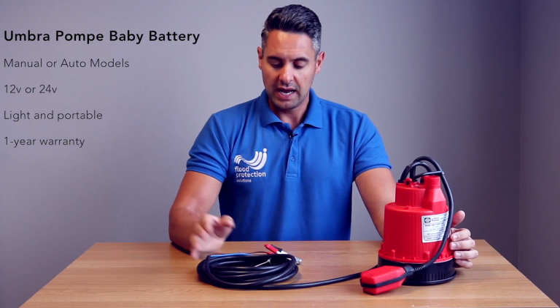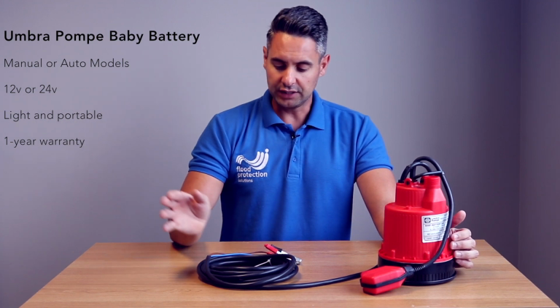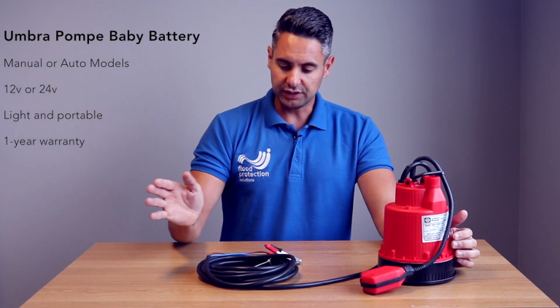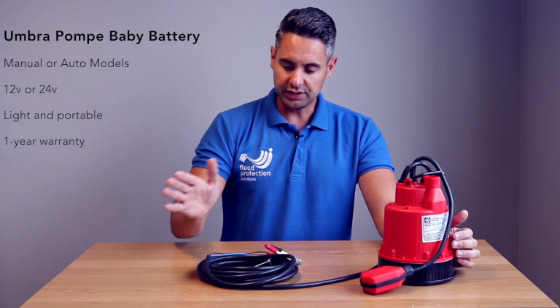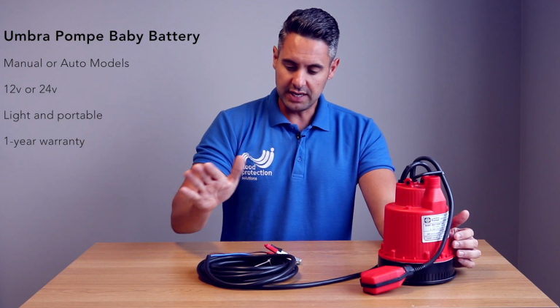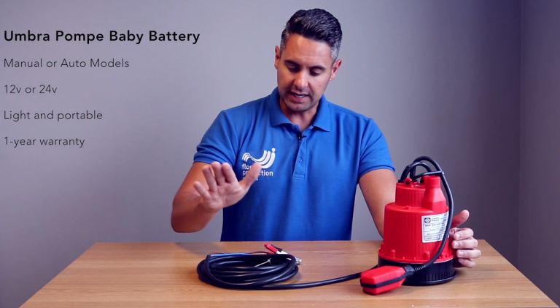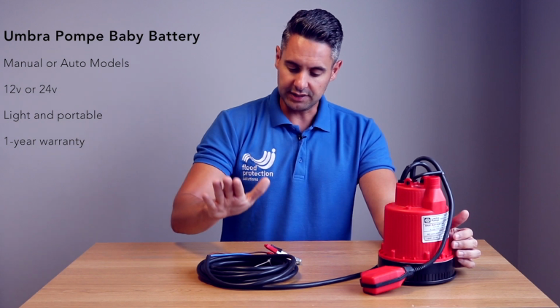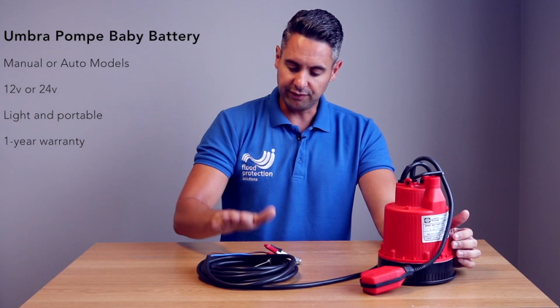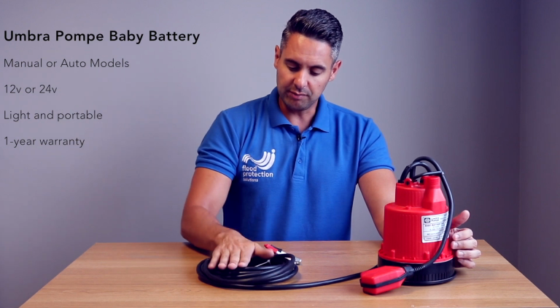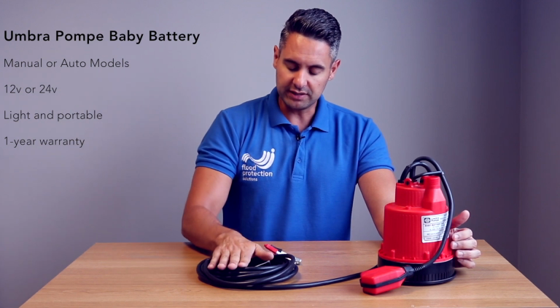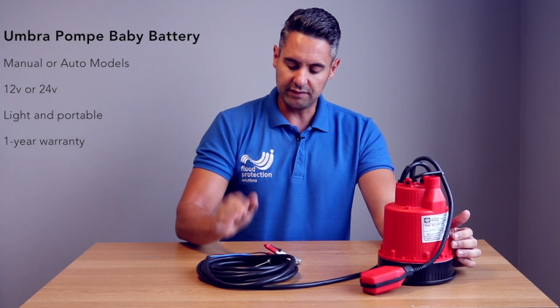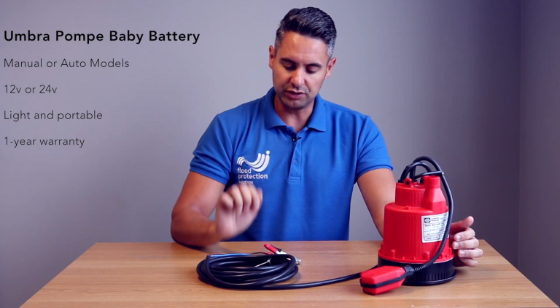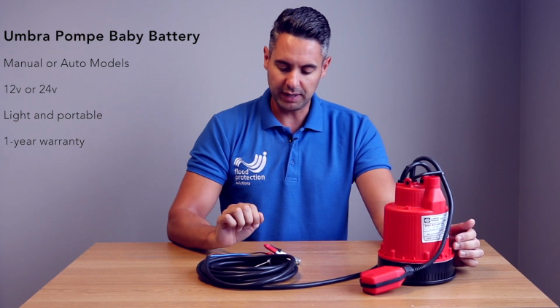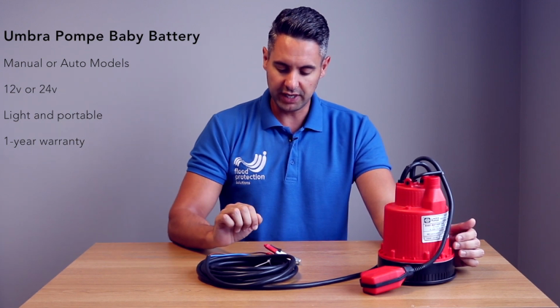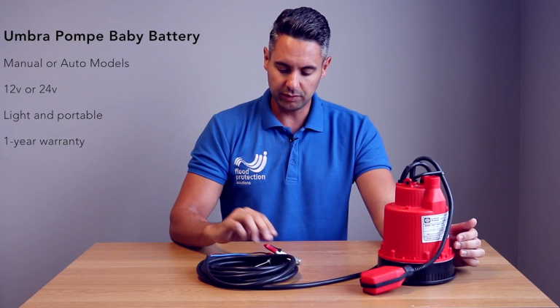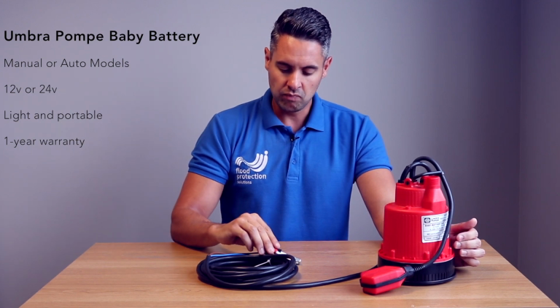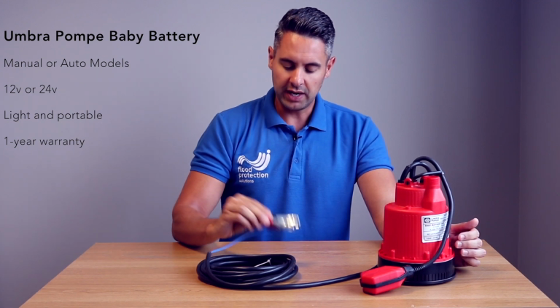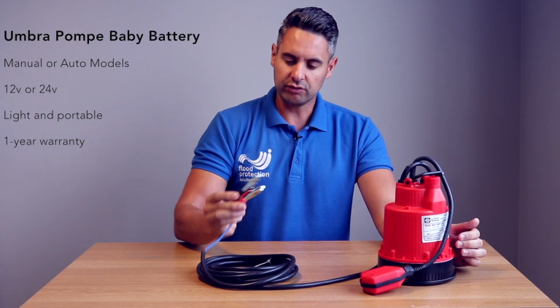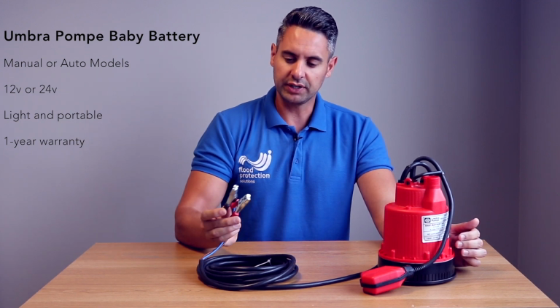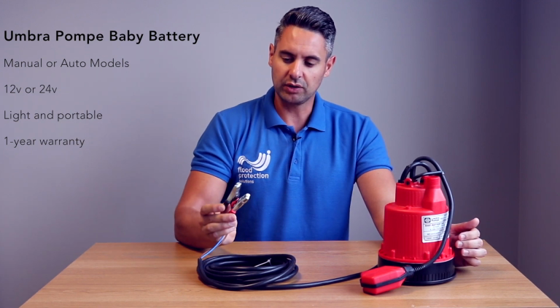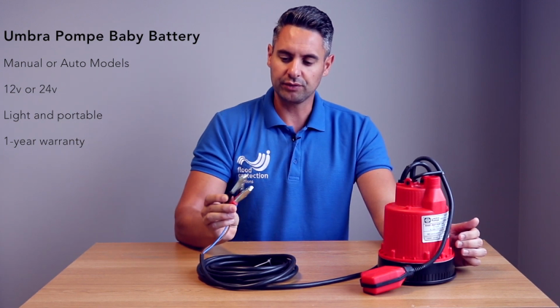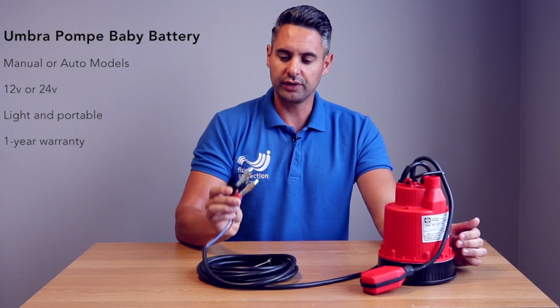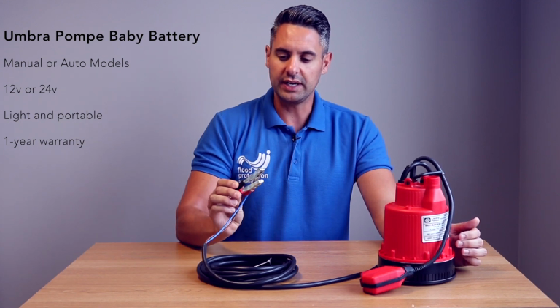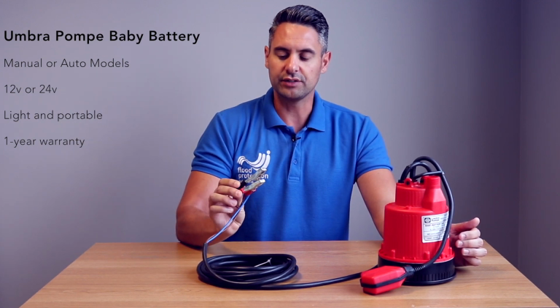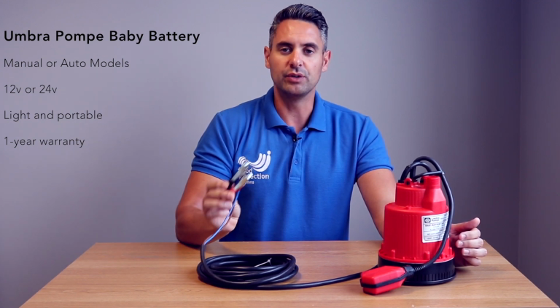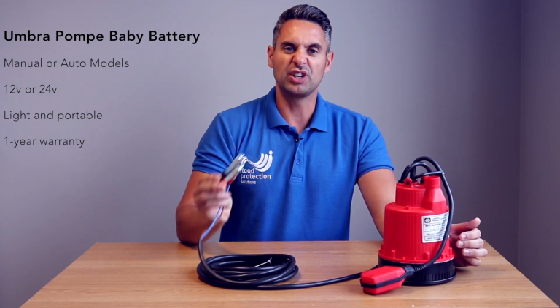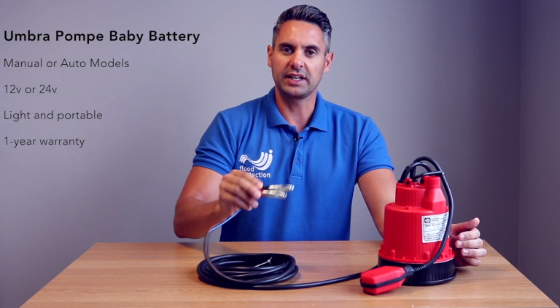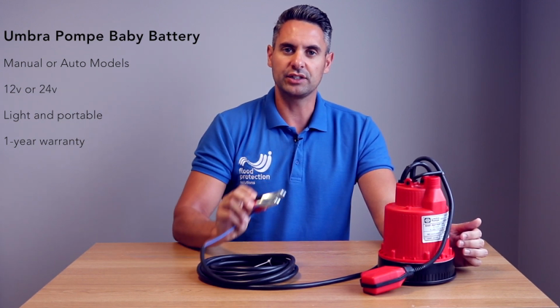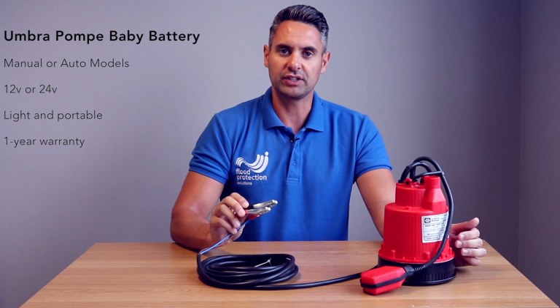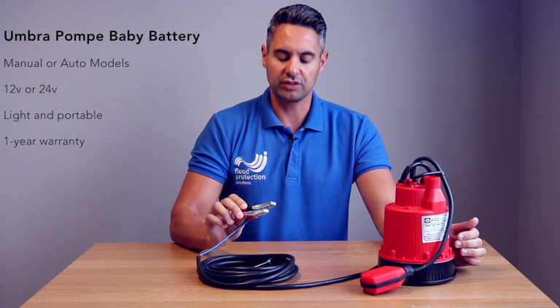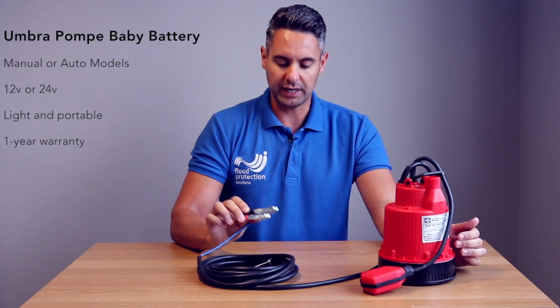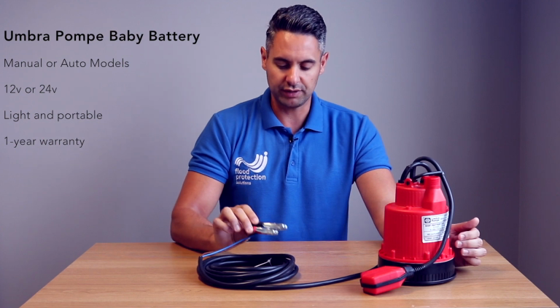It has a 5 meter heavy-duty power cable and crocodile clips for ease of use, connecting straight onto the battery.